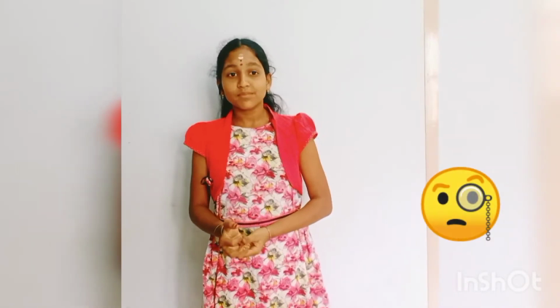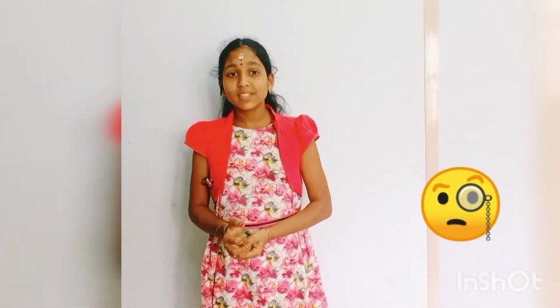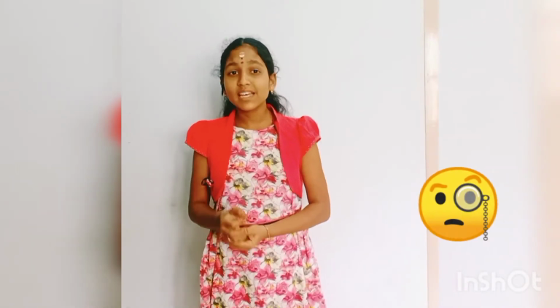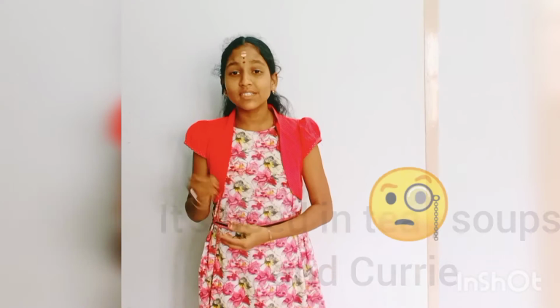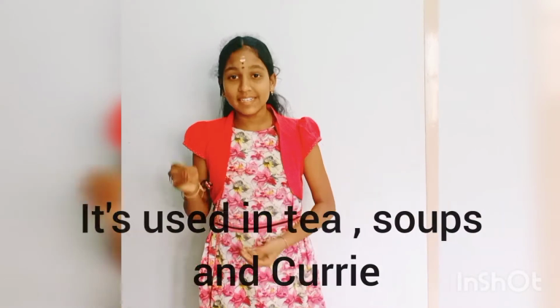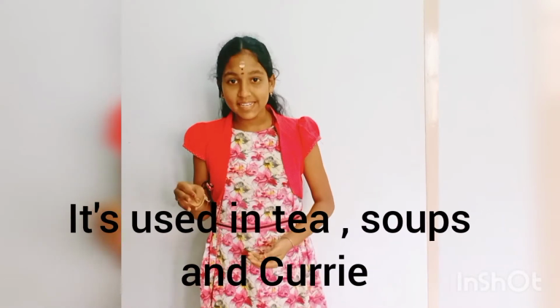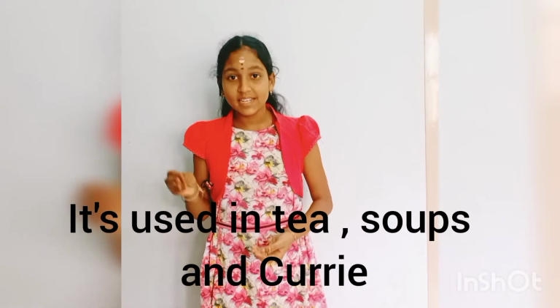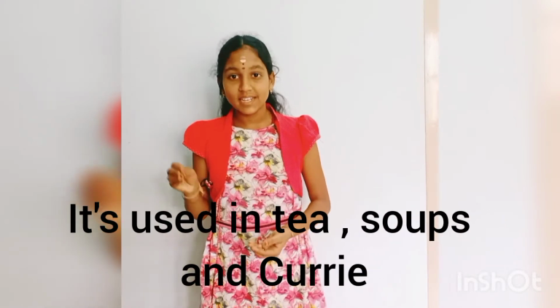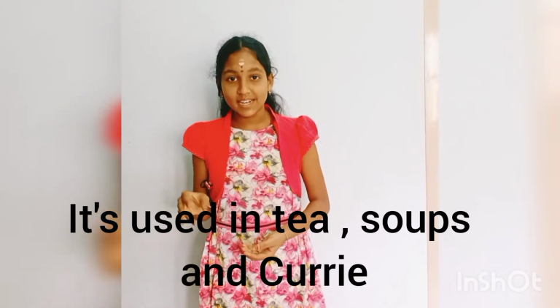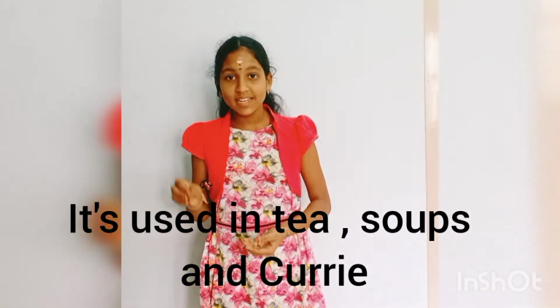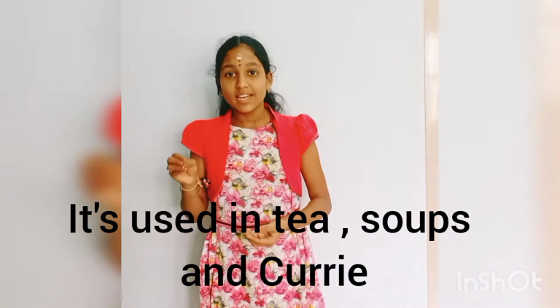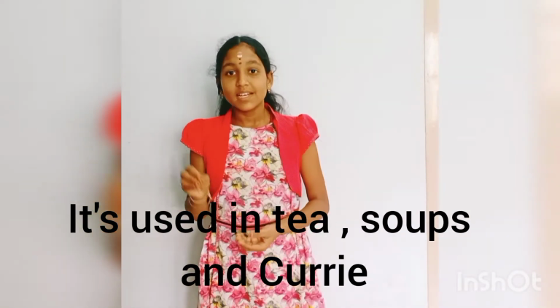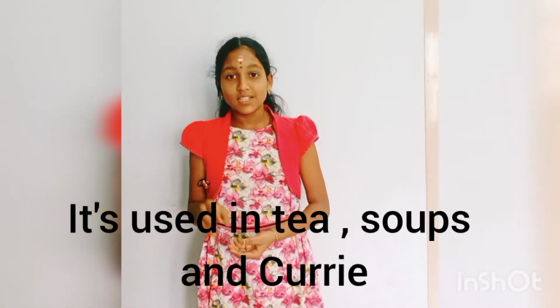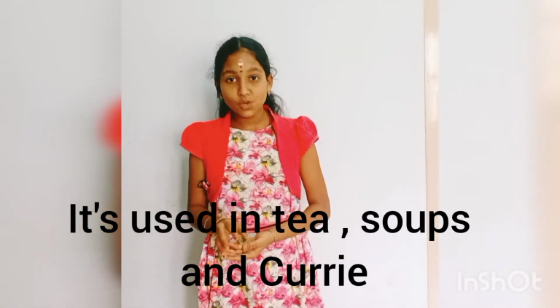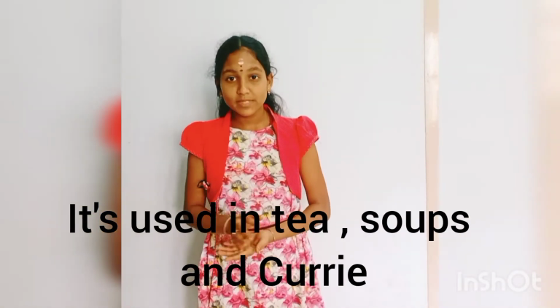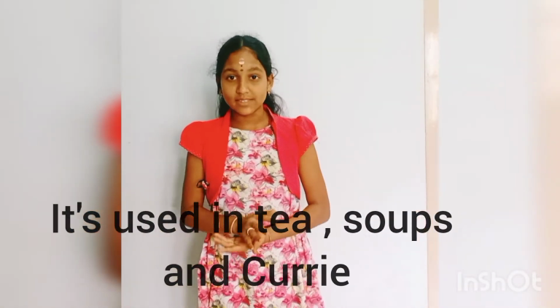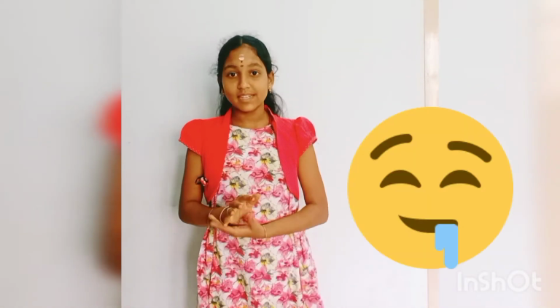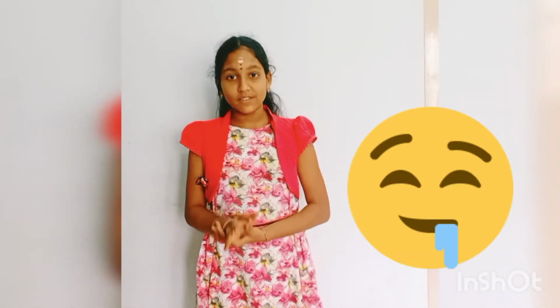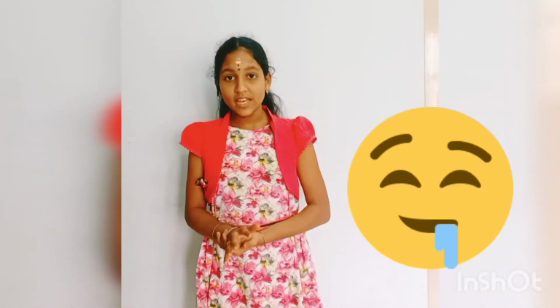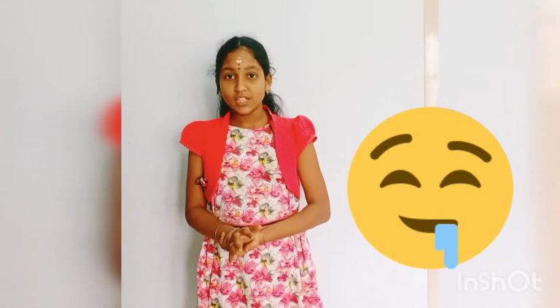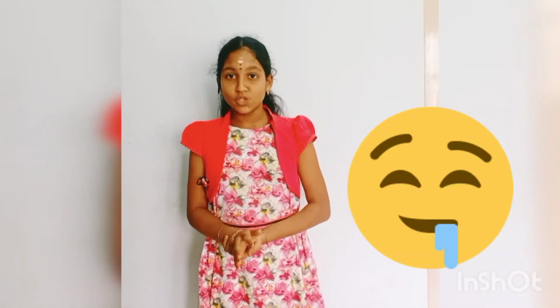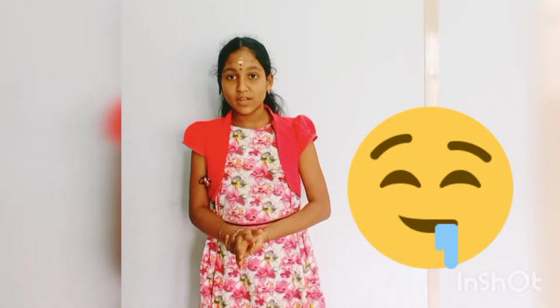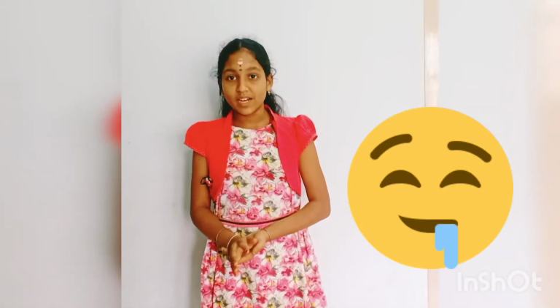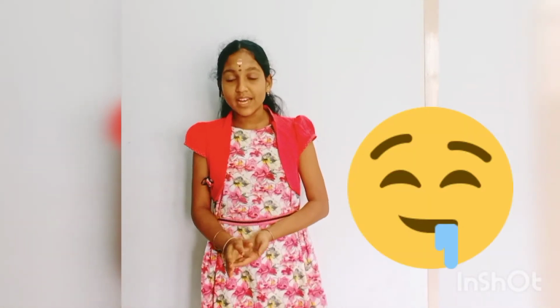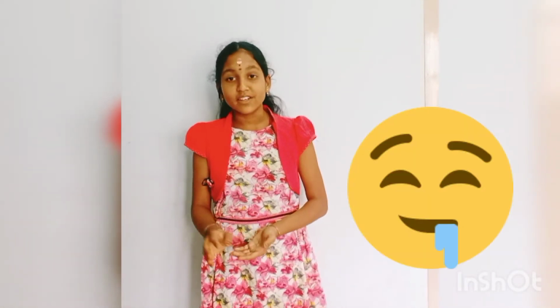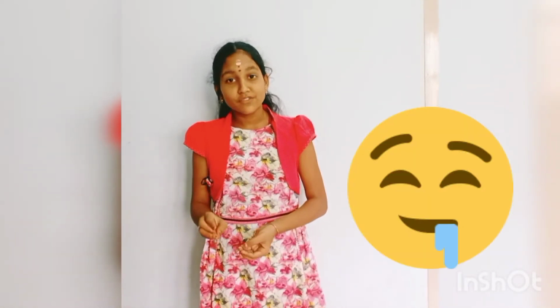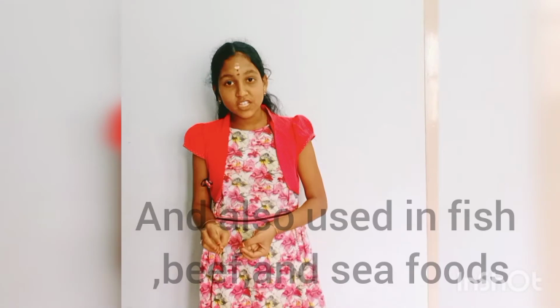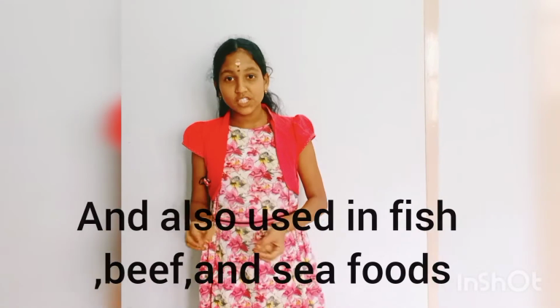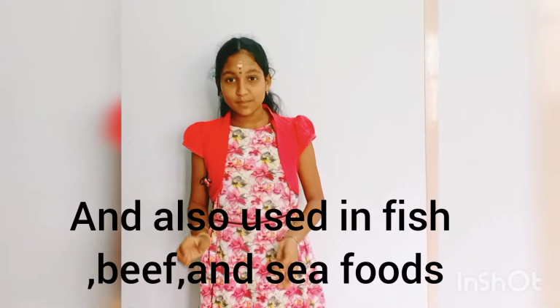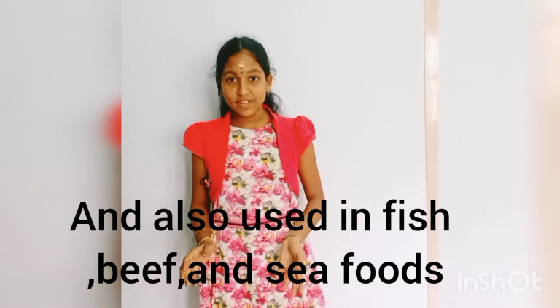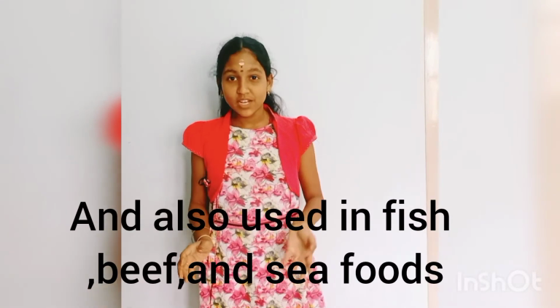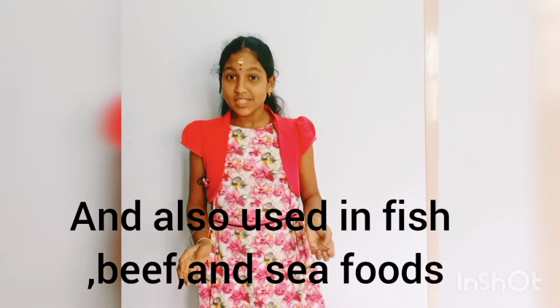Lemongrass is used as tea, curry, and soups. It is also used with fish, beef, and seafoods.